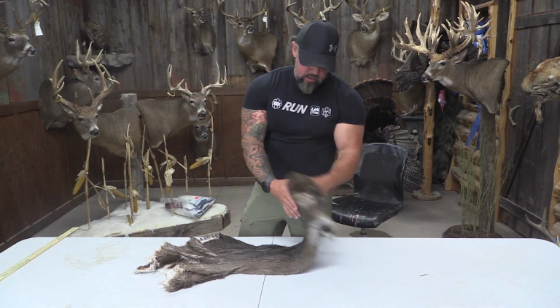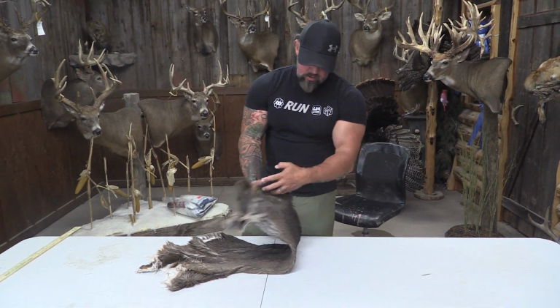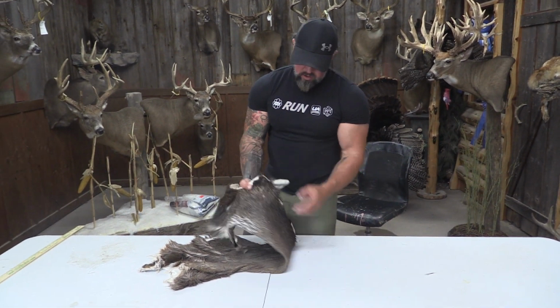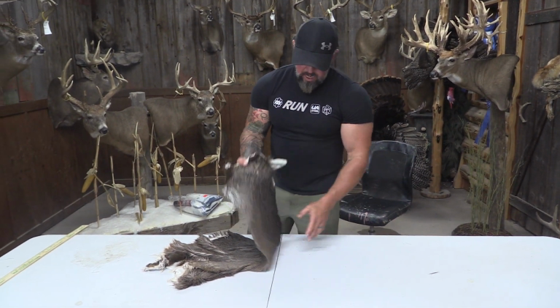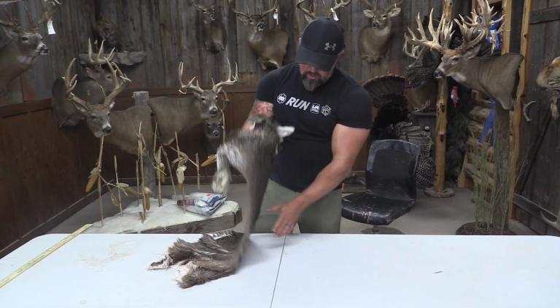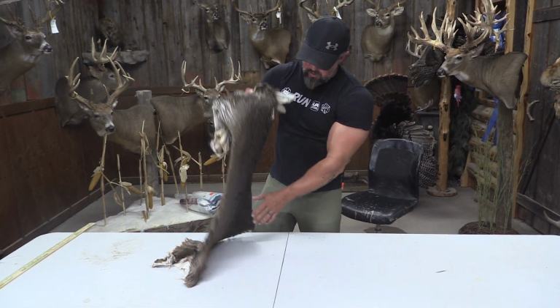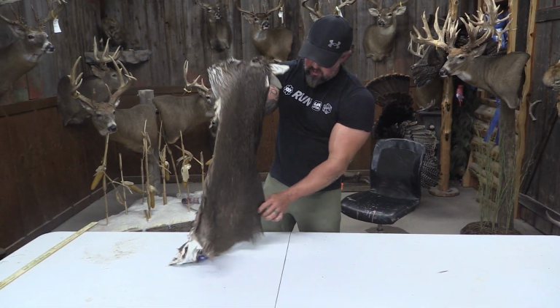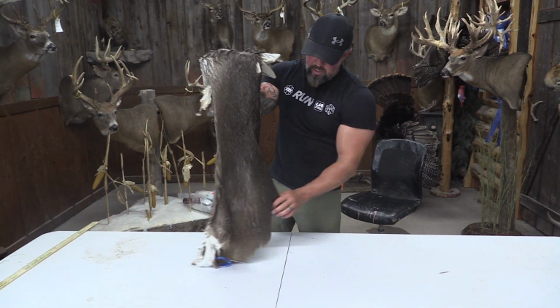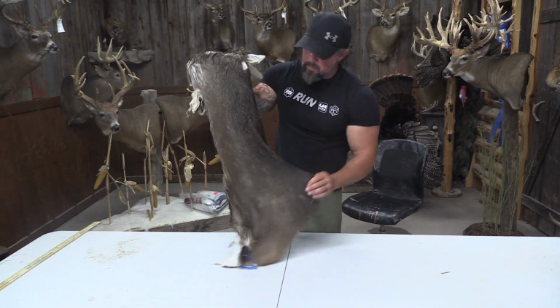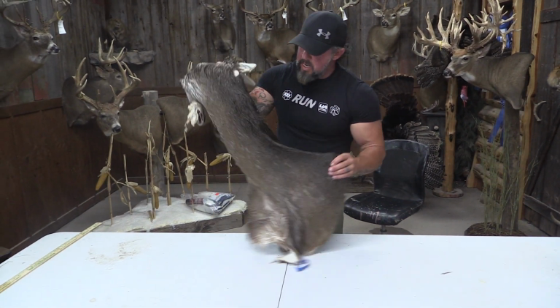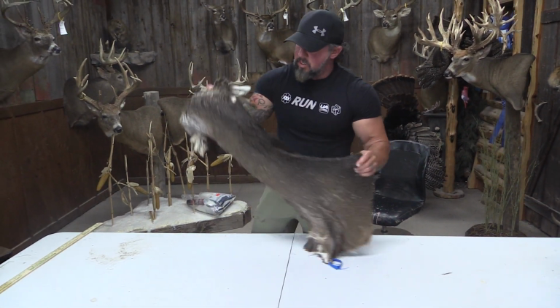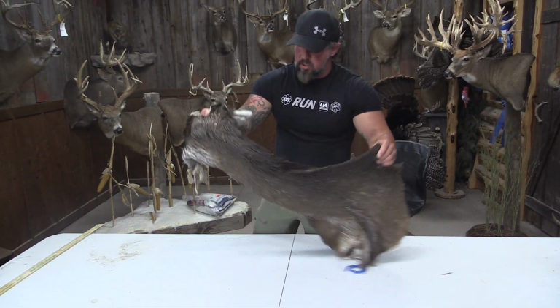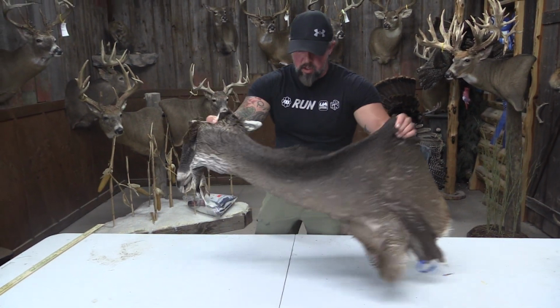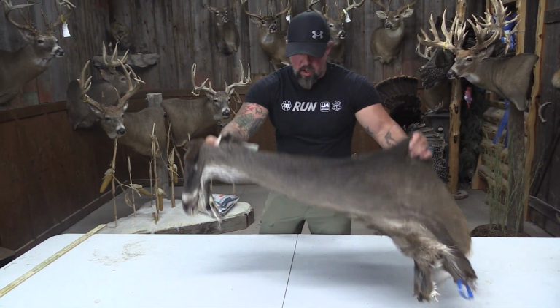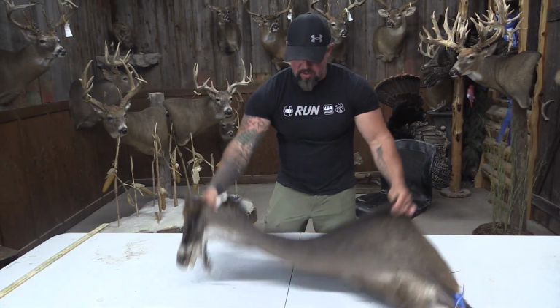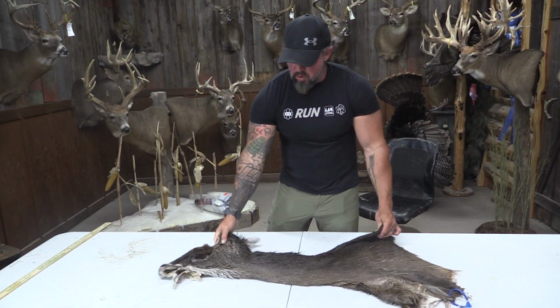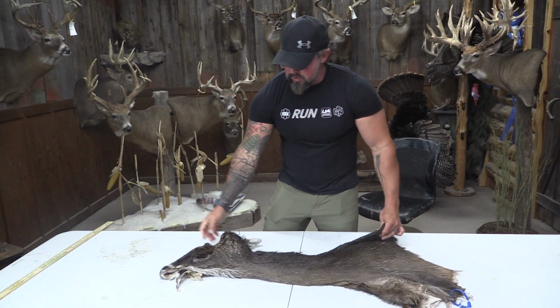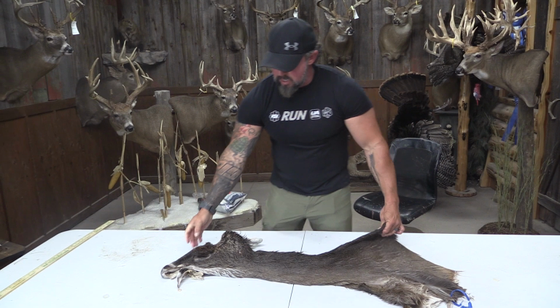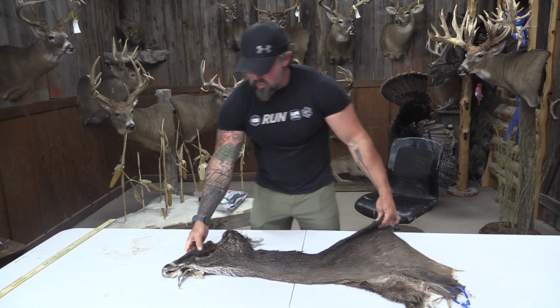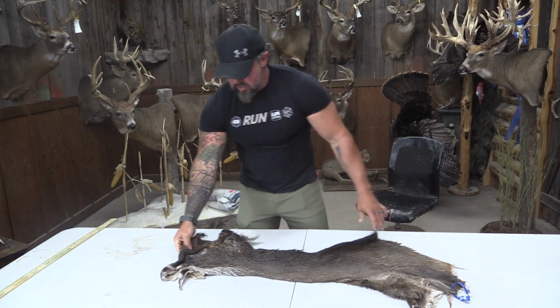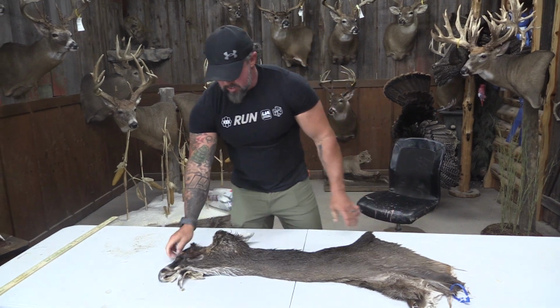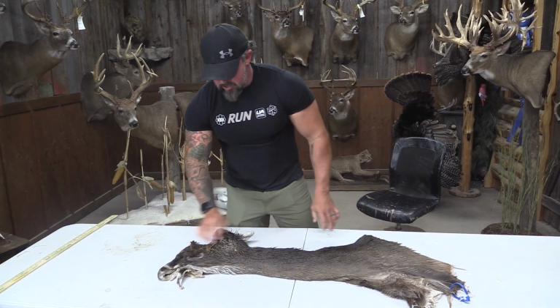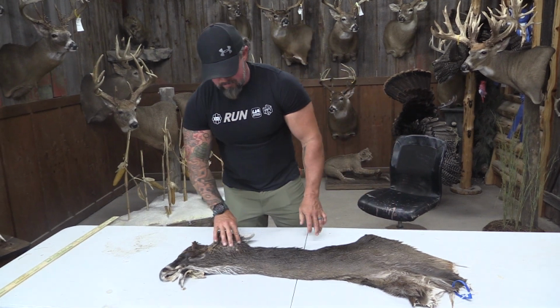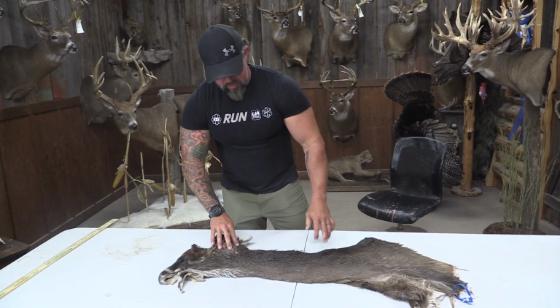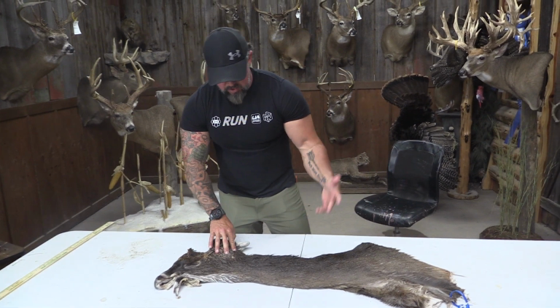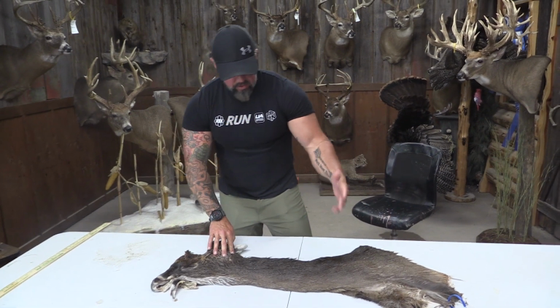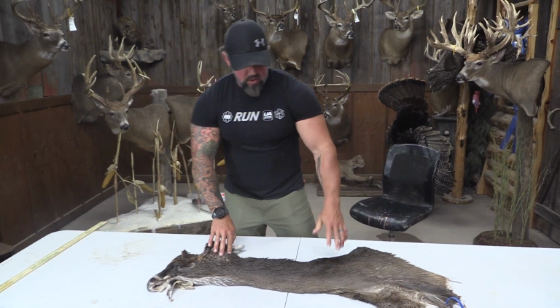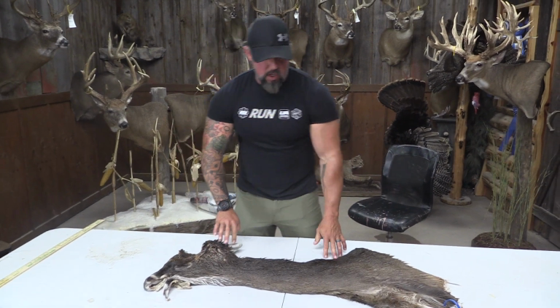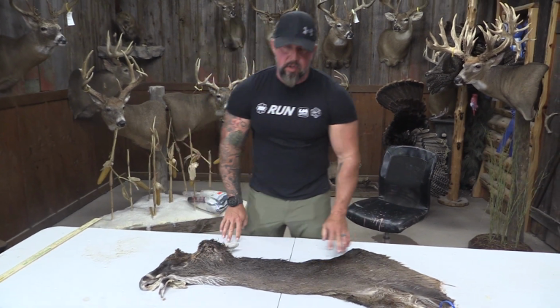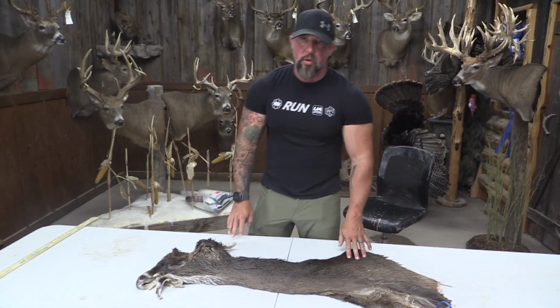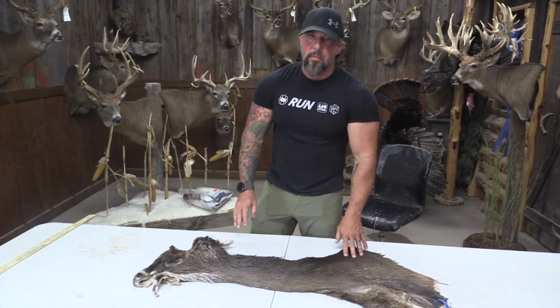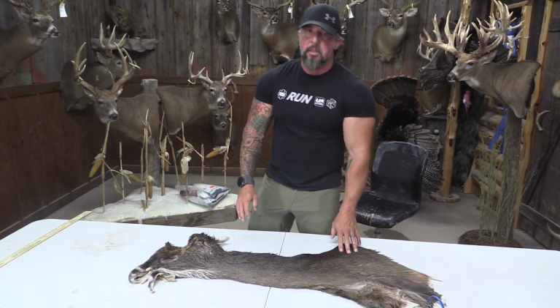It's a solid piece, just a little on the small side. Still a good solid commercial piece.